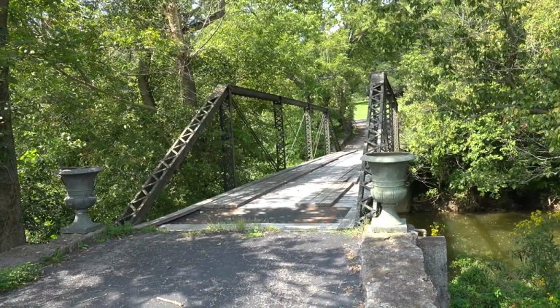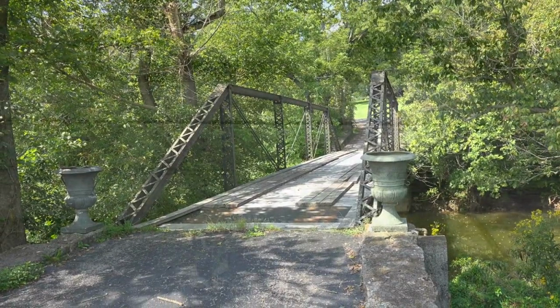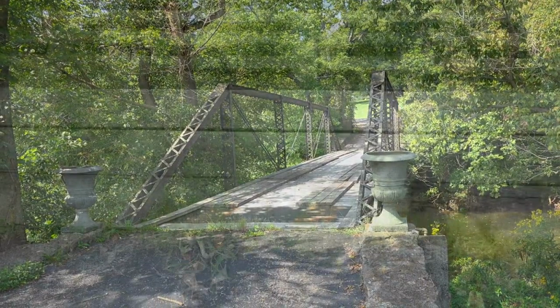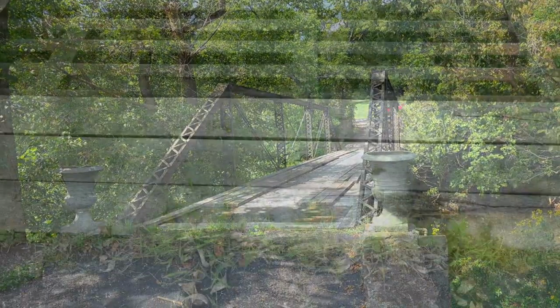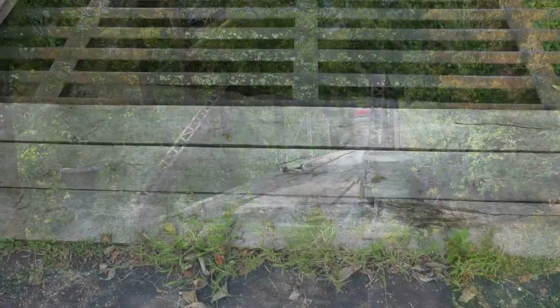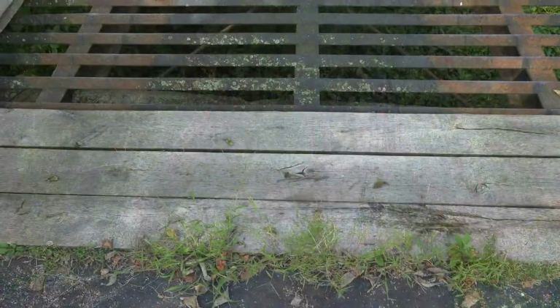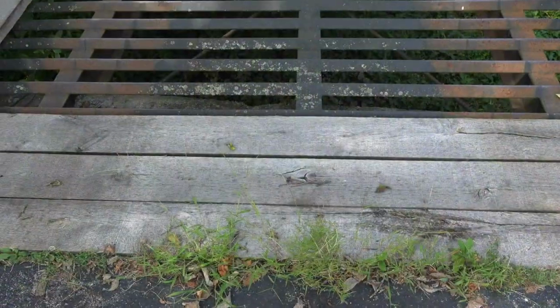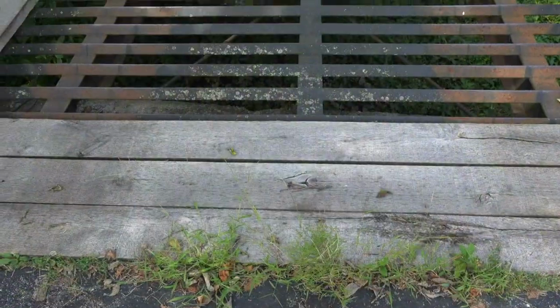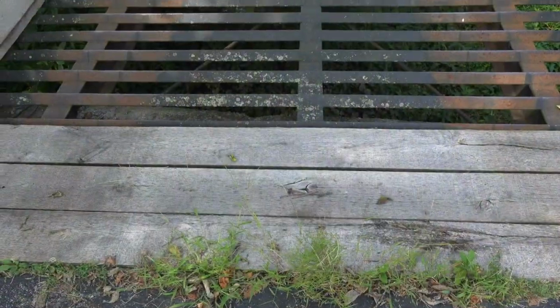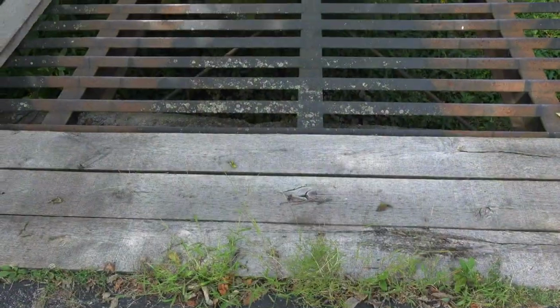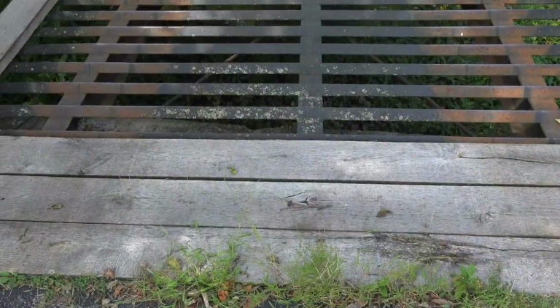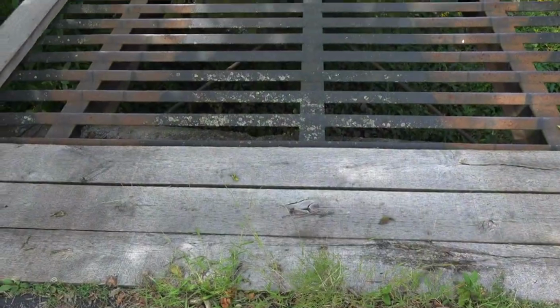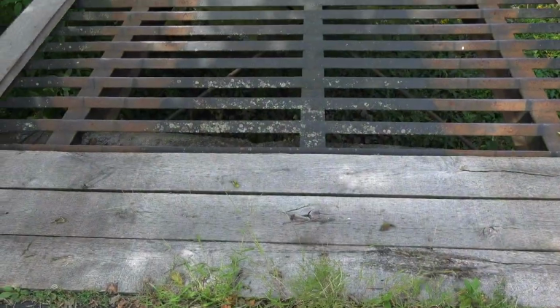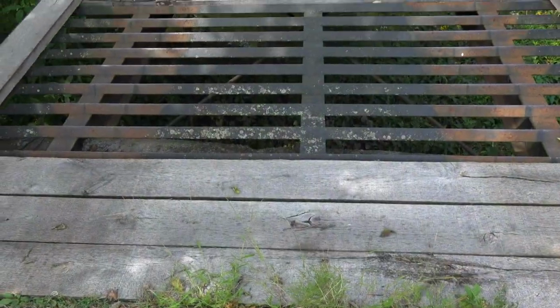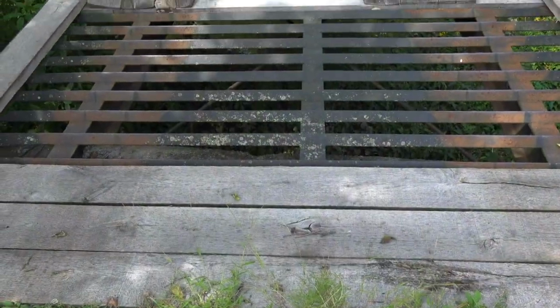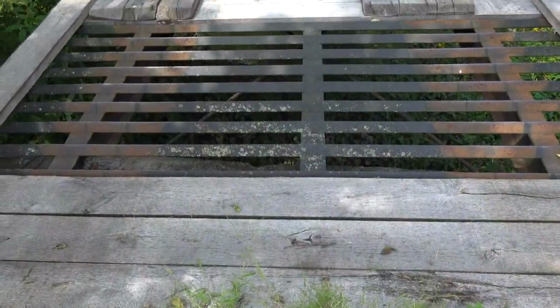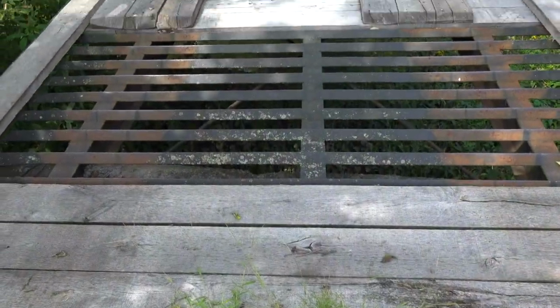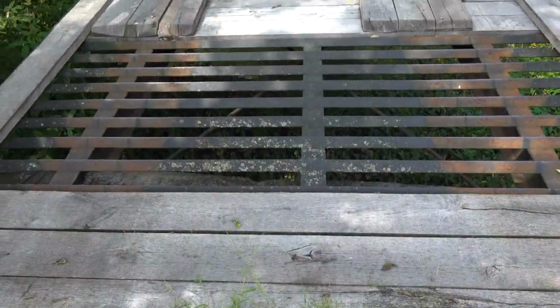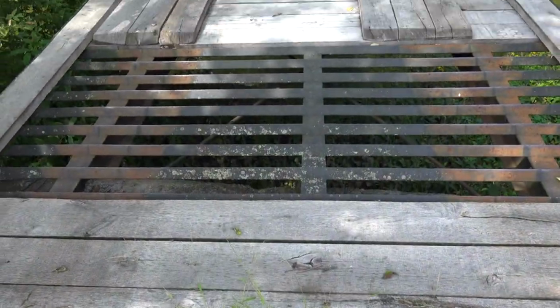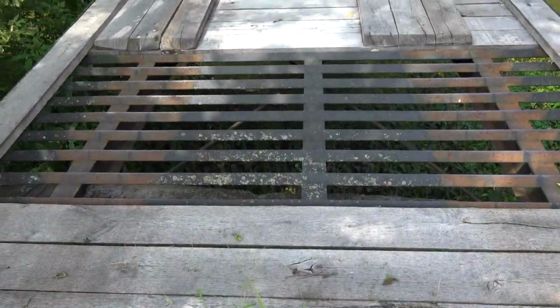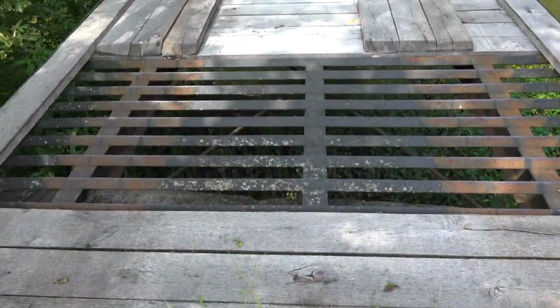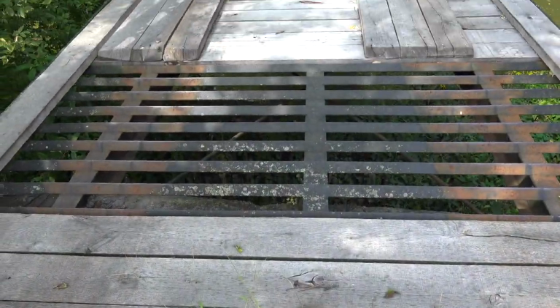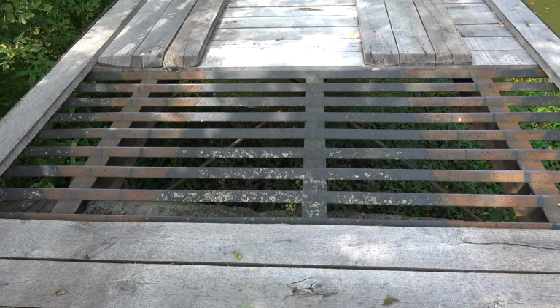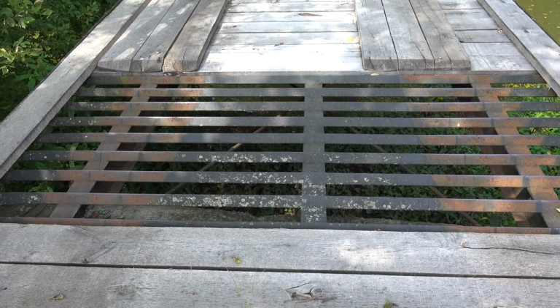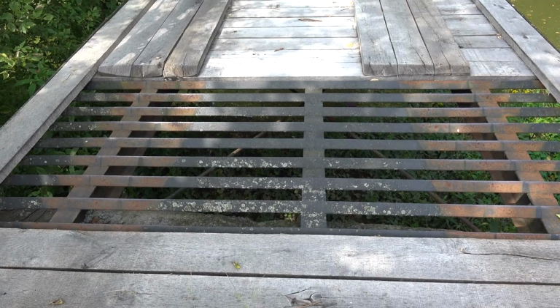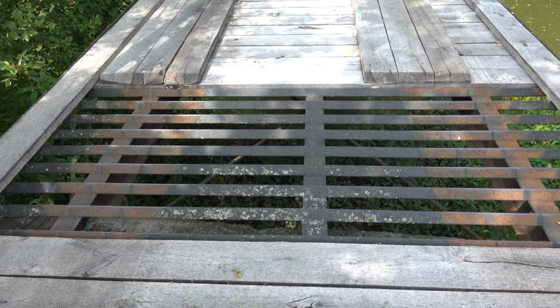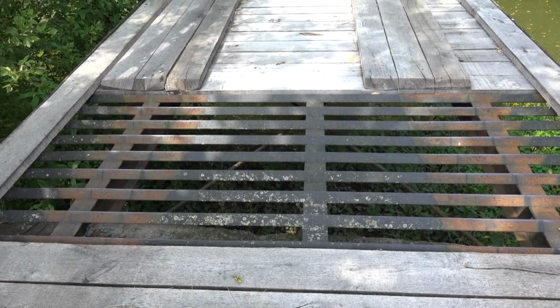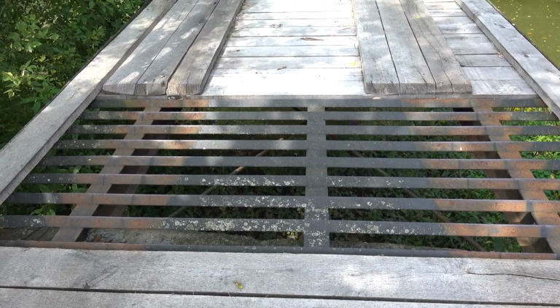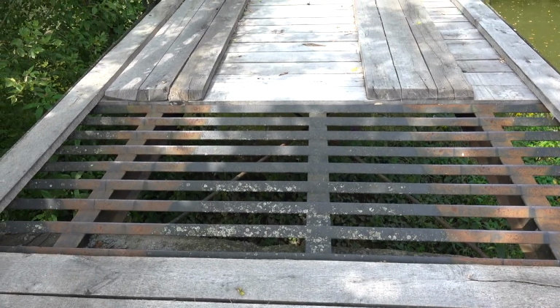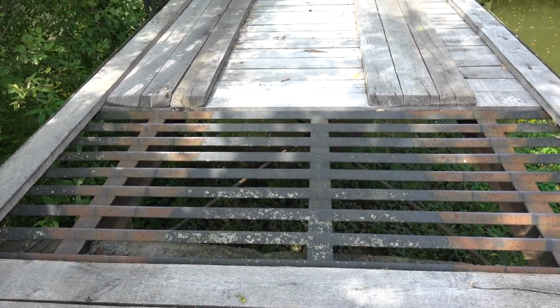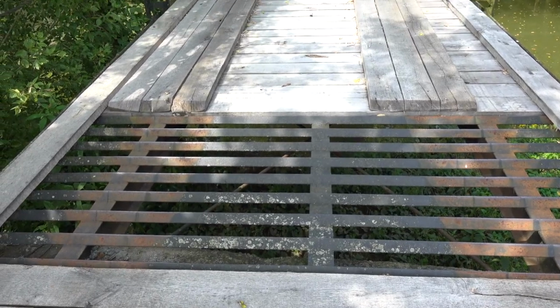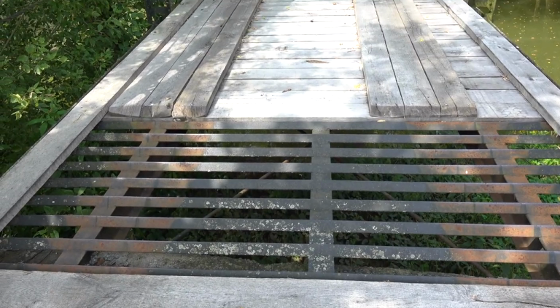On the far side of the bridge, away from the roadway, is a cattle guard on the floor of the bridge.